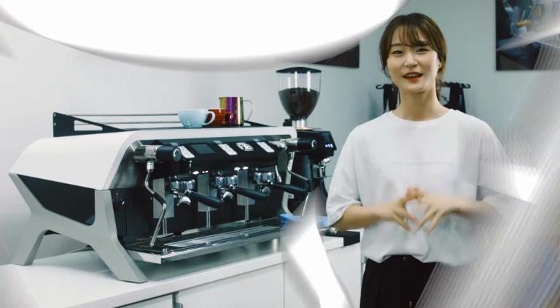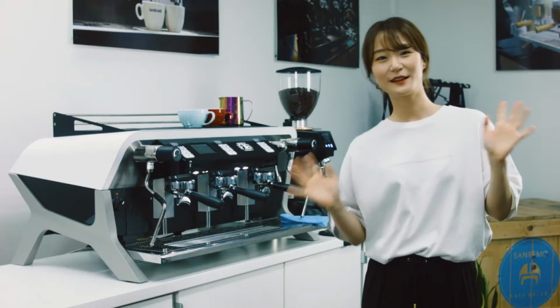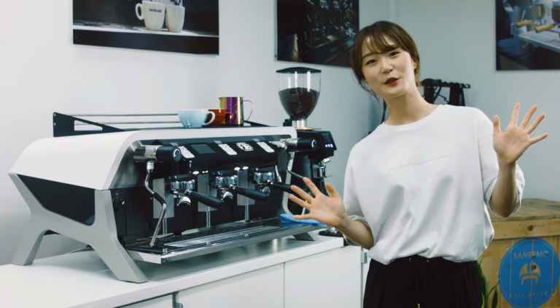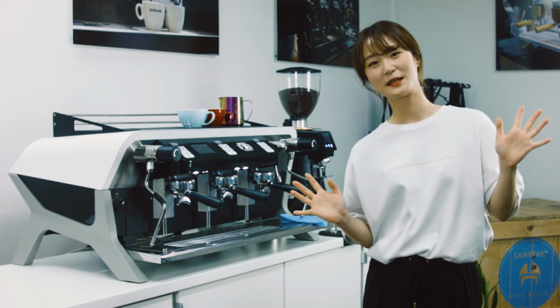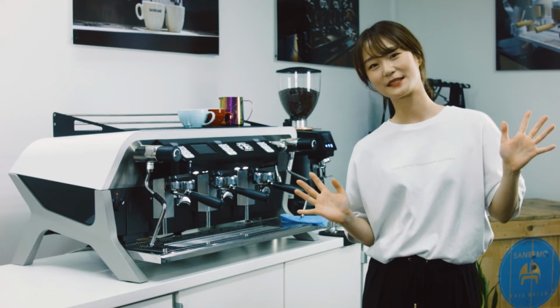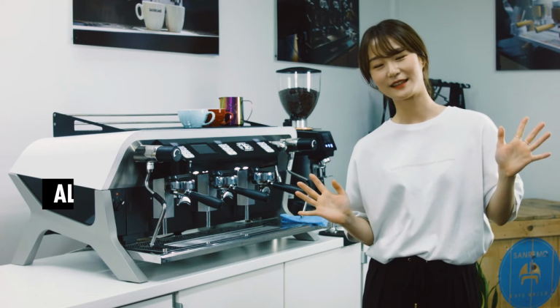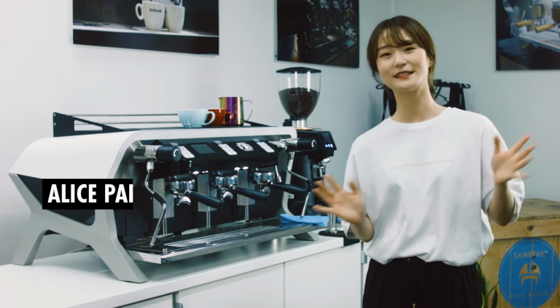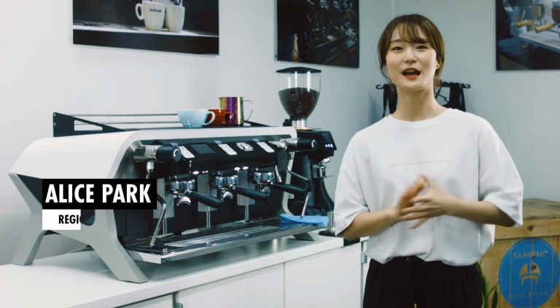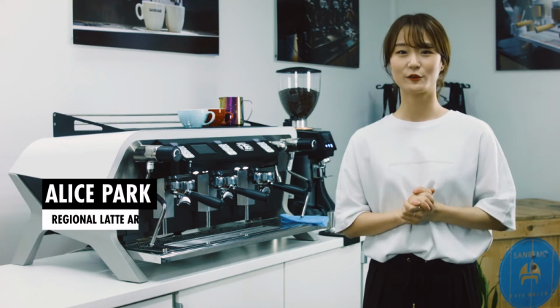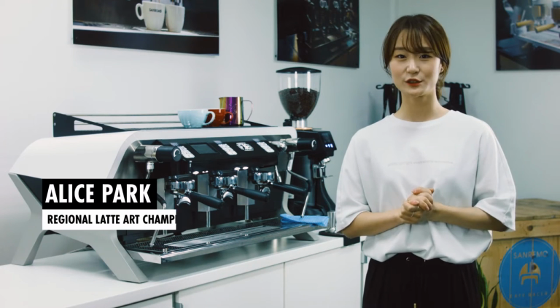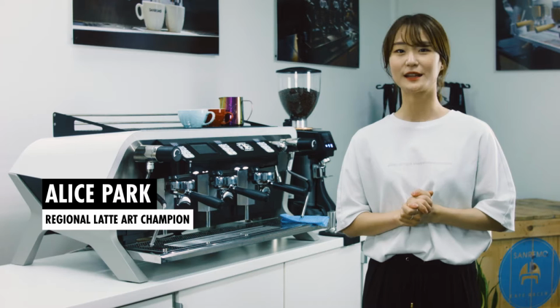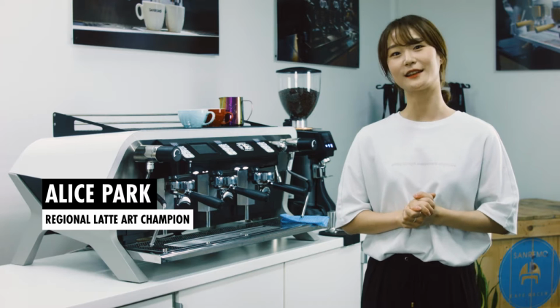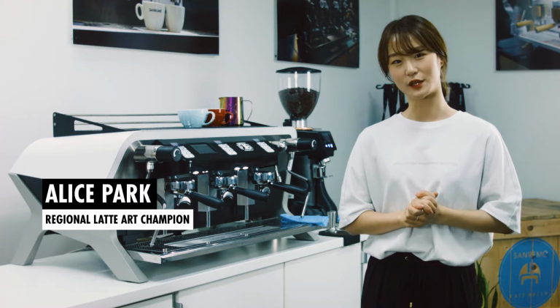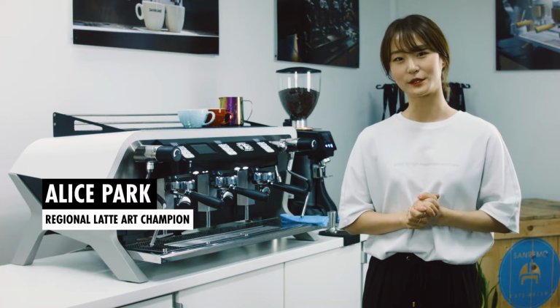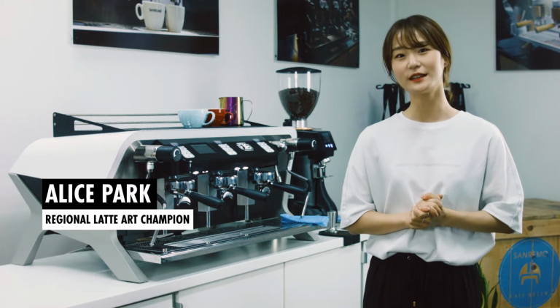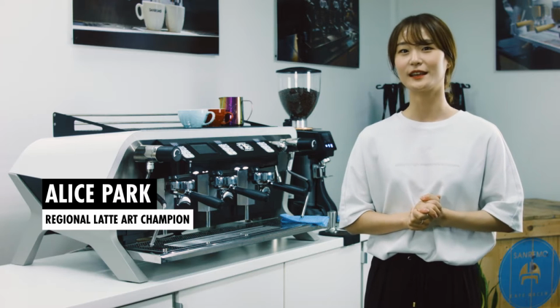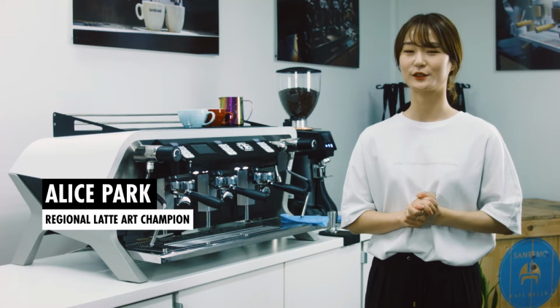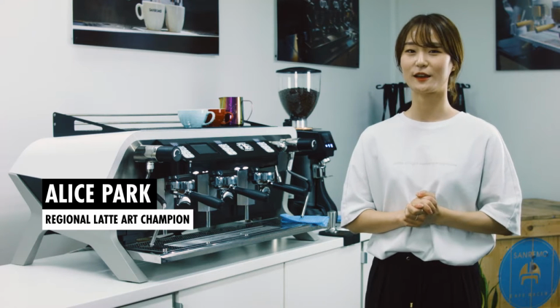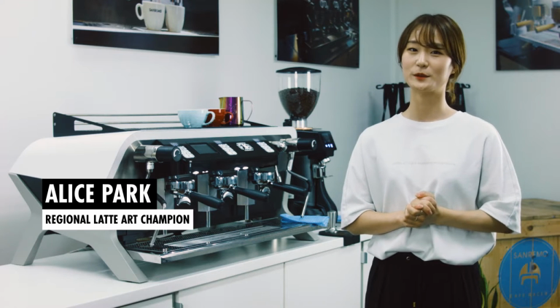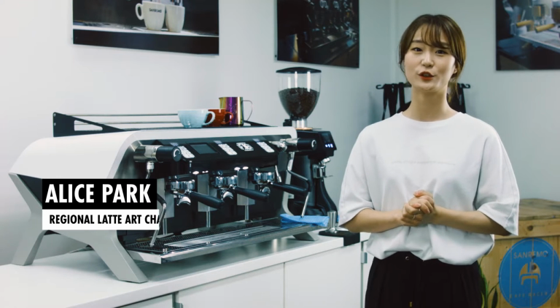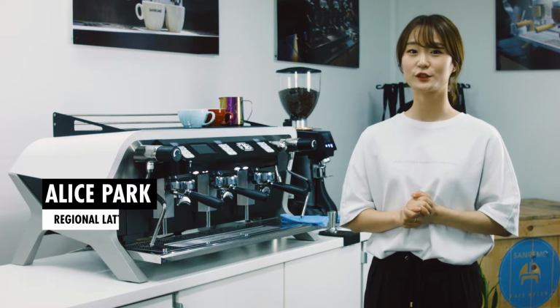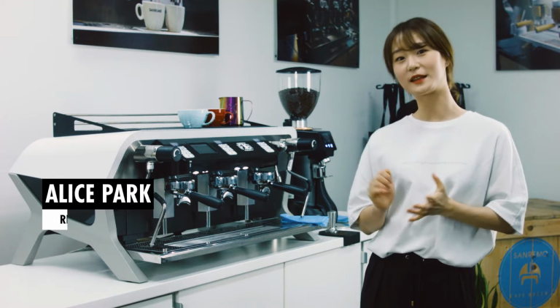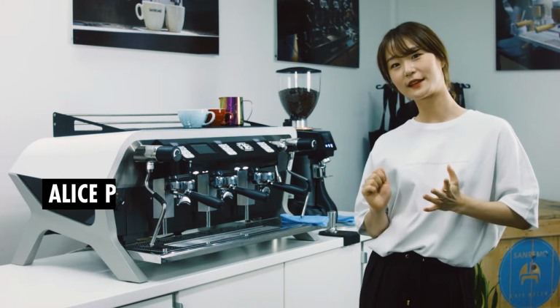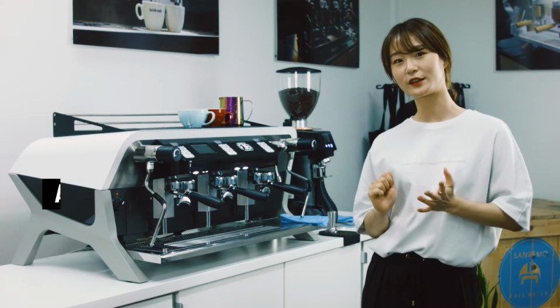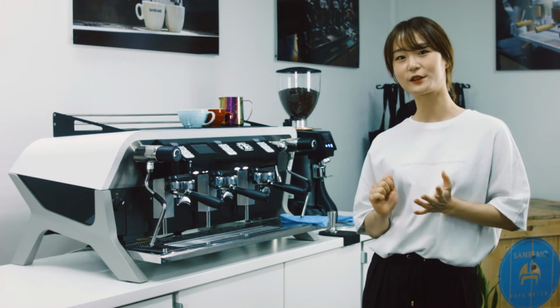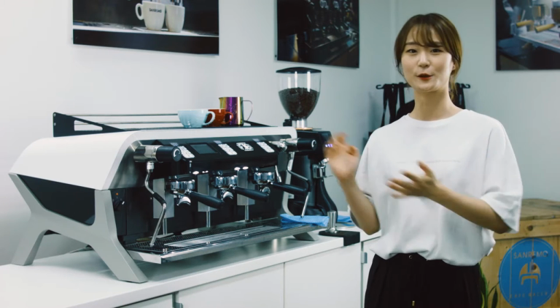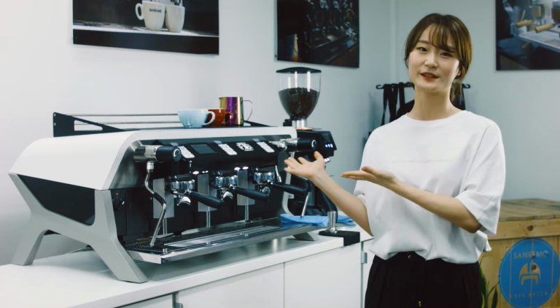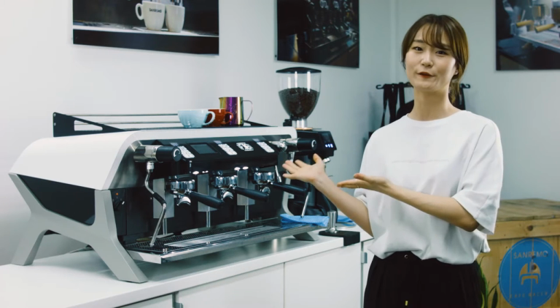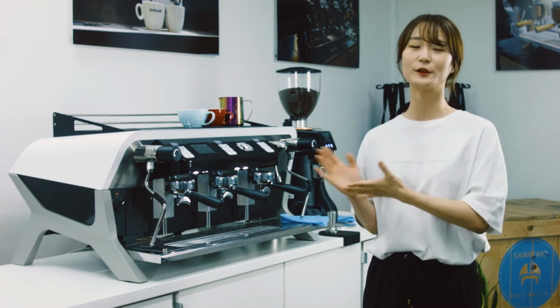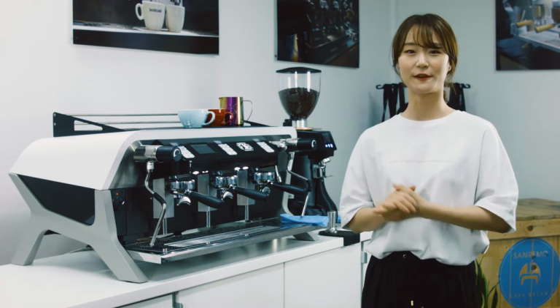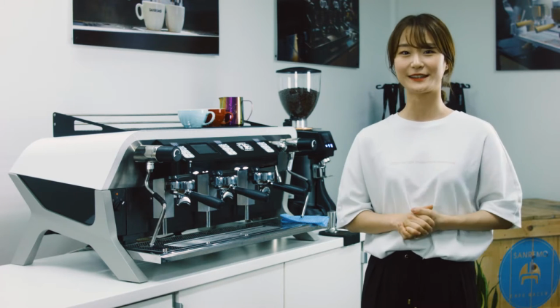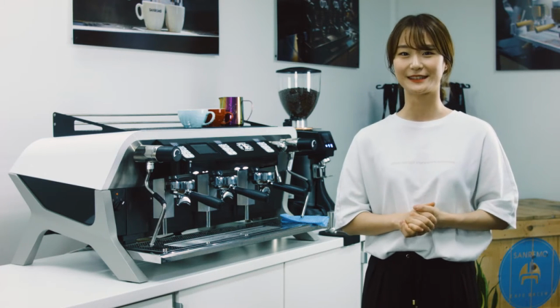Hello, my name is Alice. I'm an original Lattea champion, and today I'll be showing you some Lattea videos on some remote FA teams.